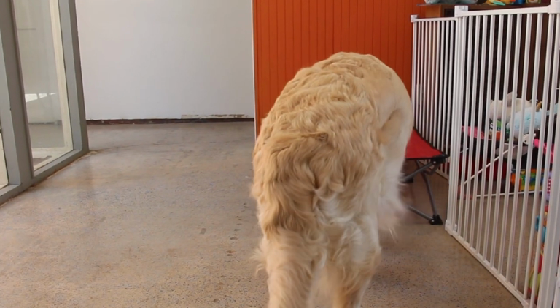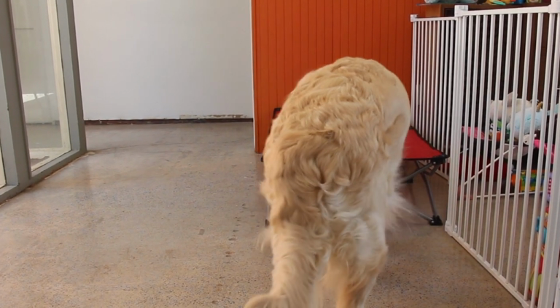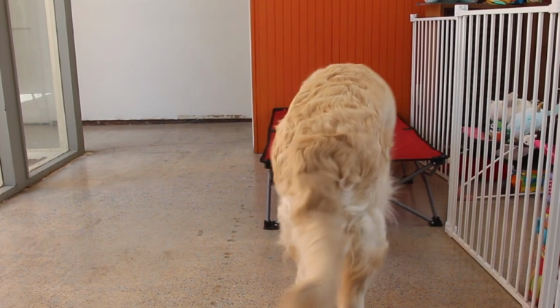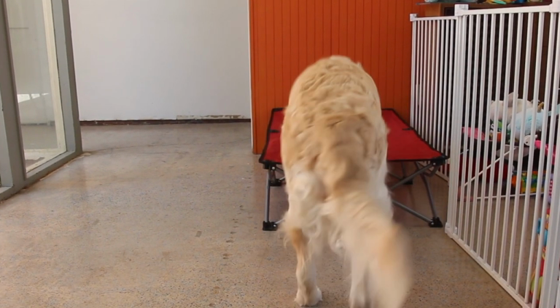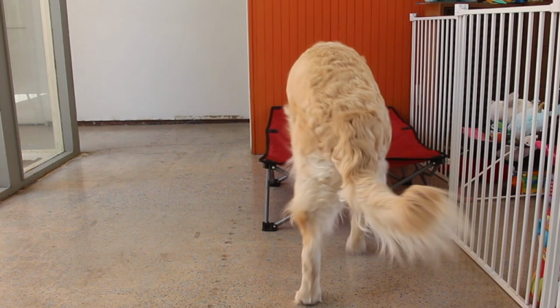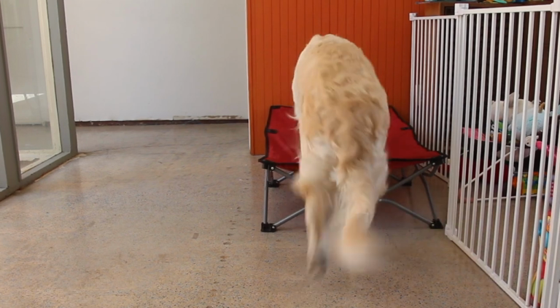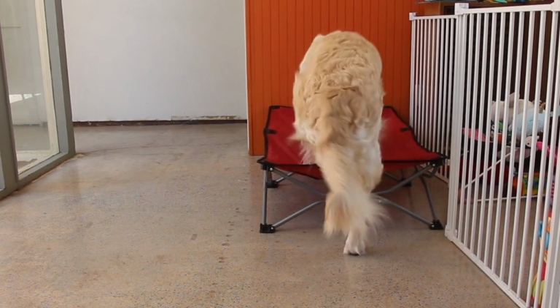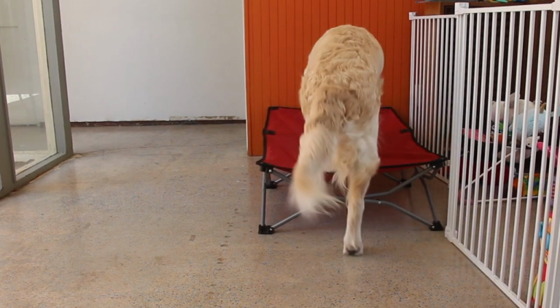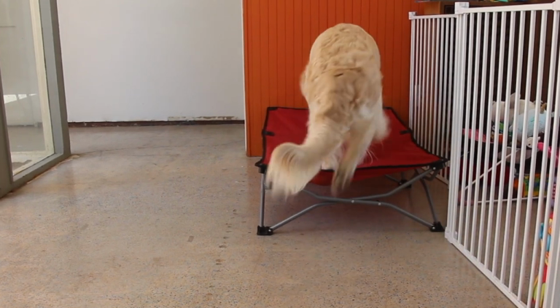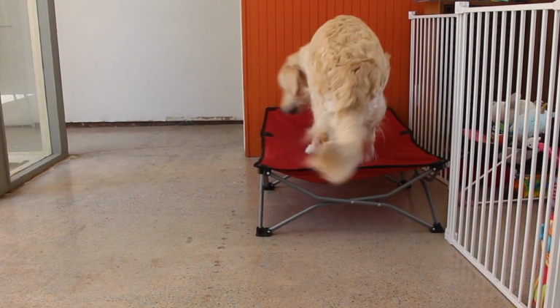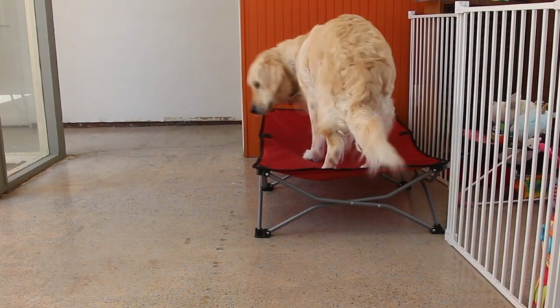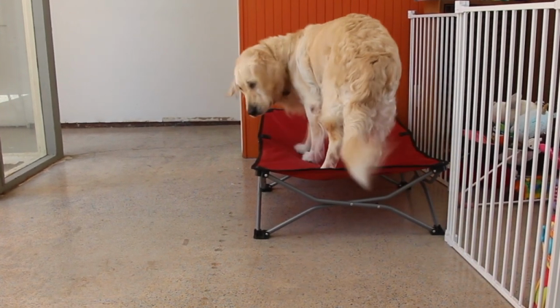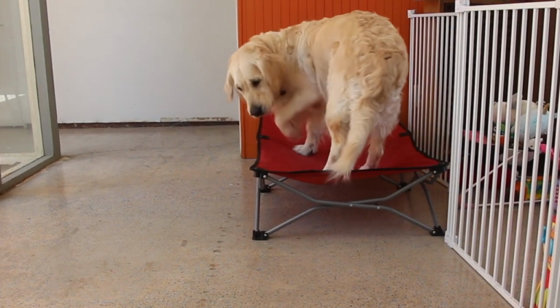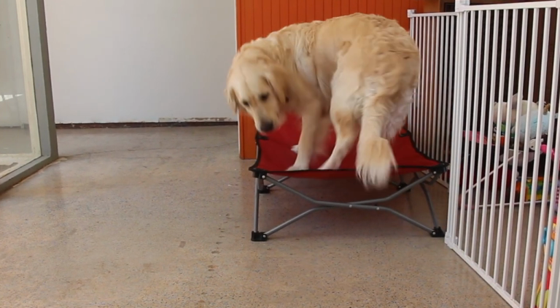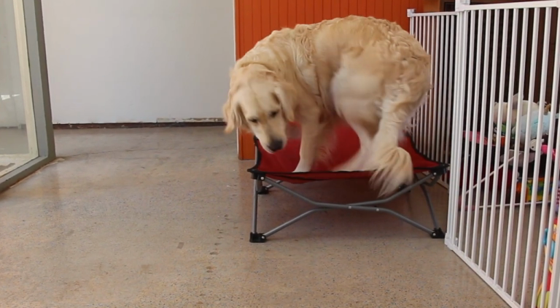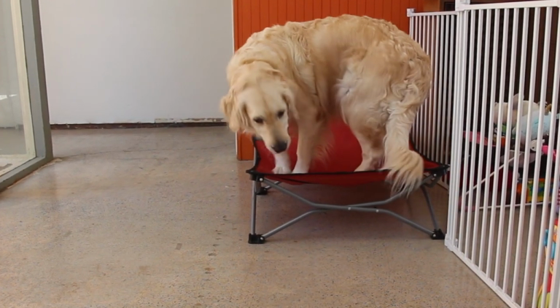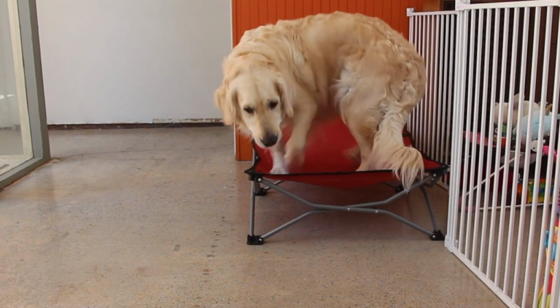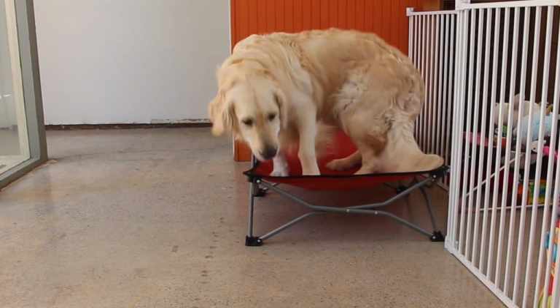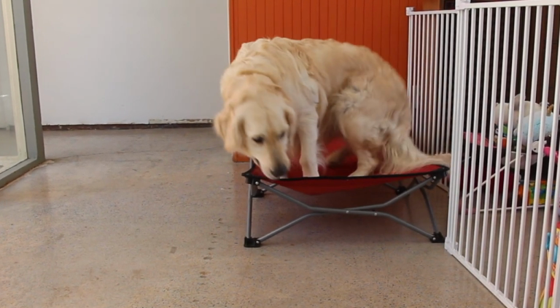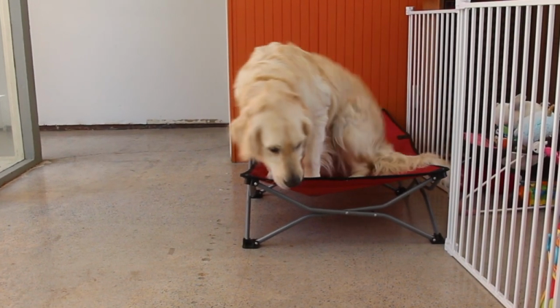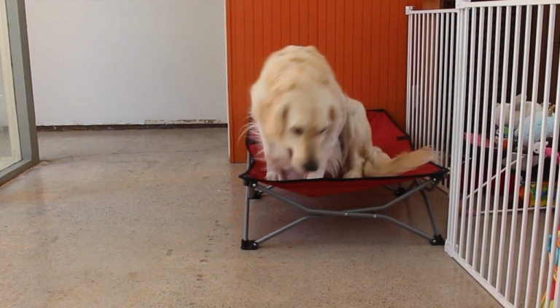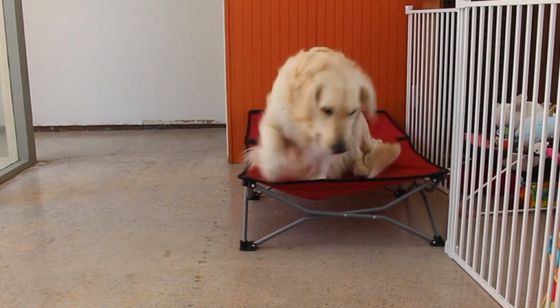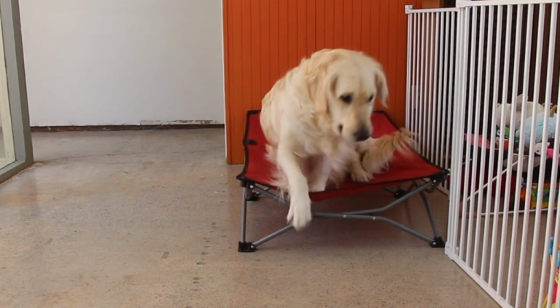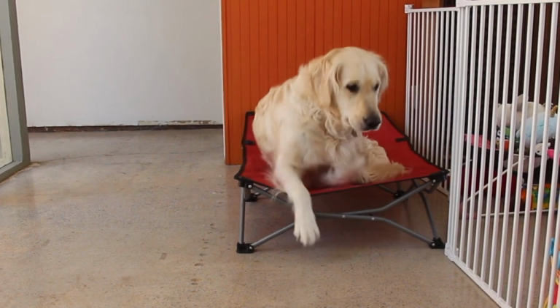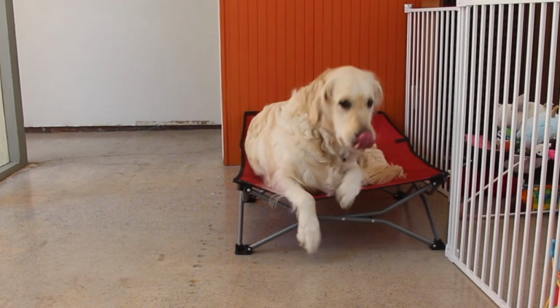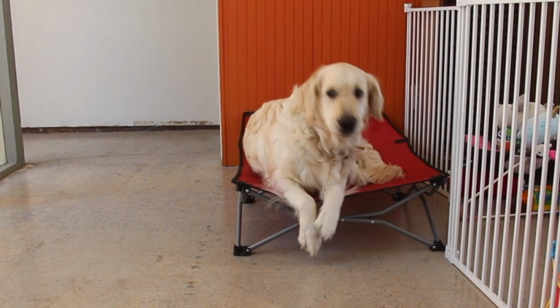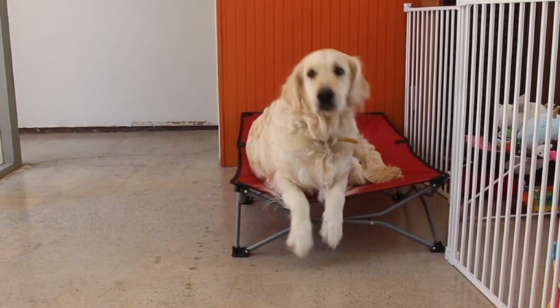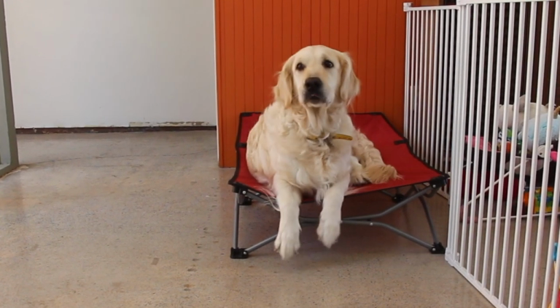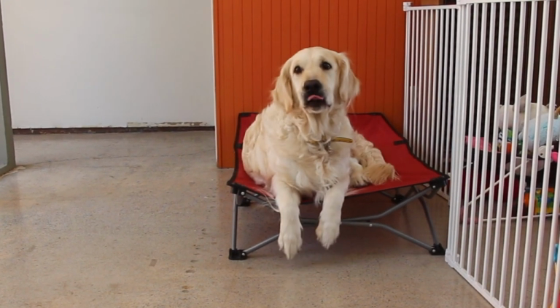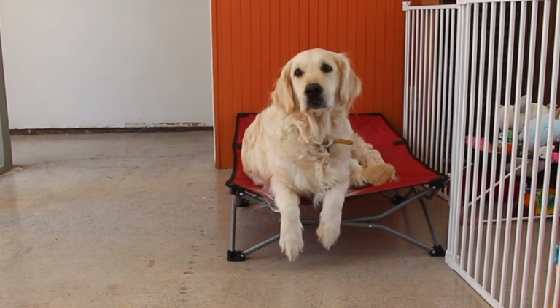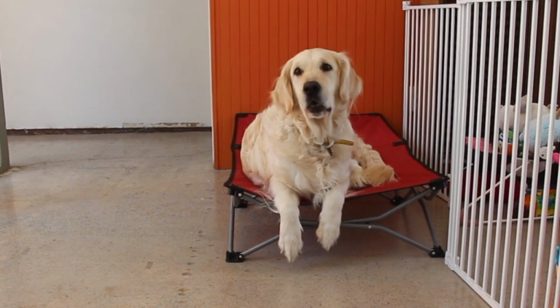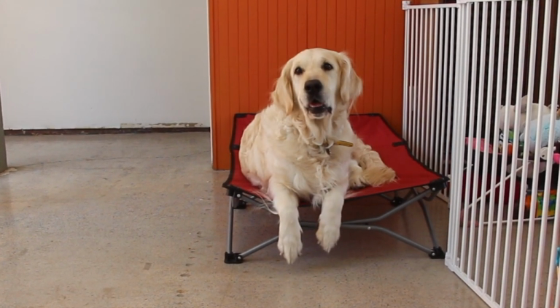Now whenever we need Raven to settle or redirect her, we cue Go to your bed! Yes, good girl!